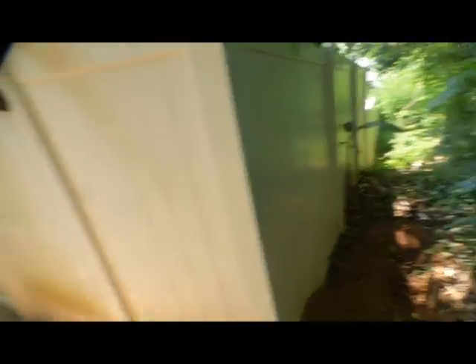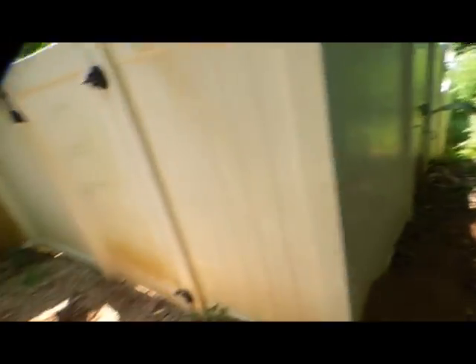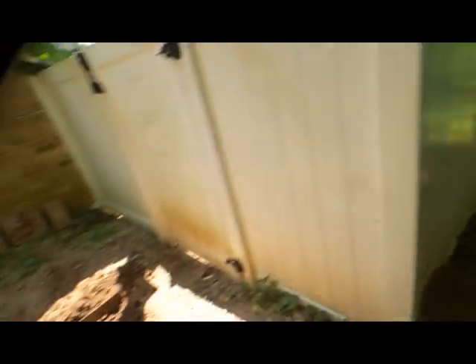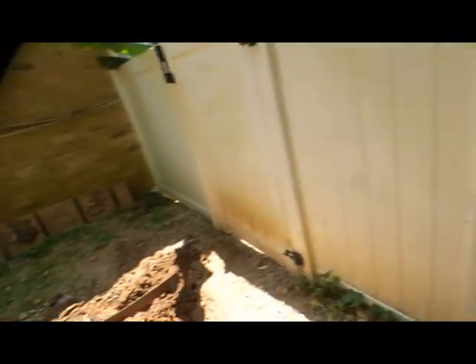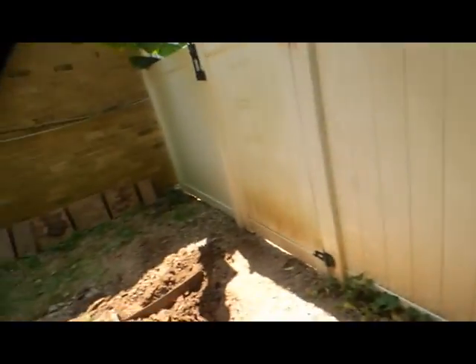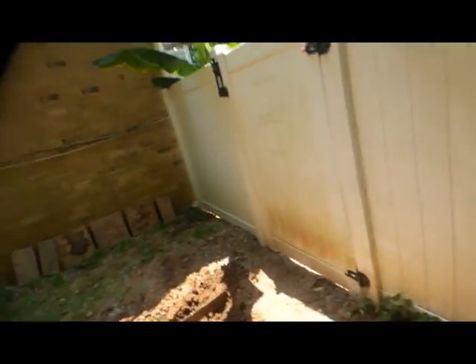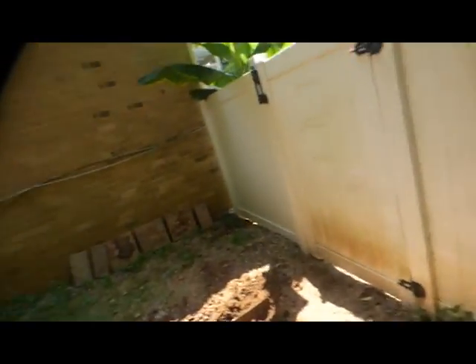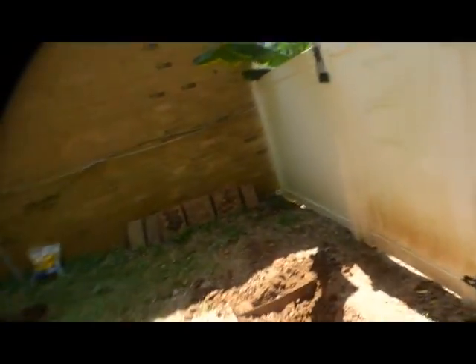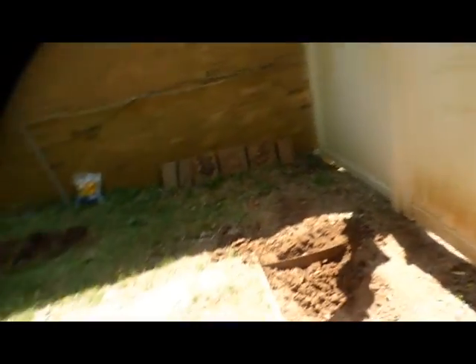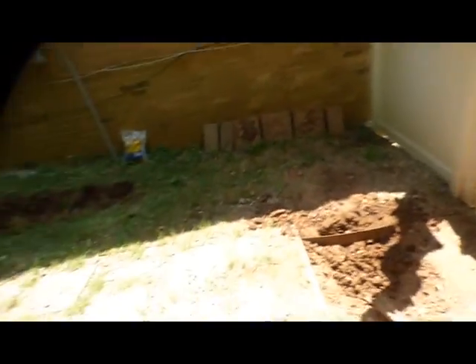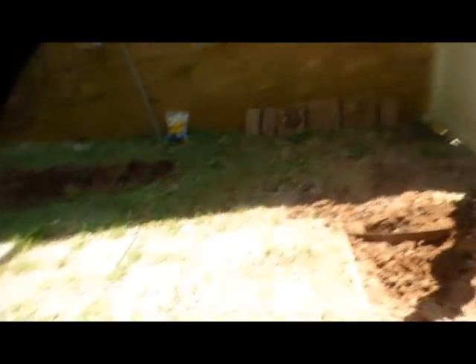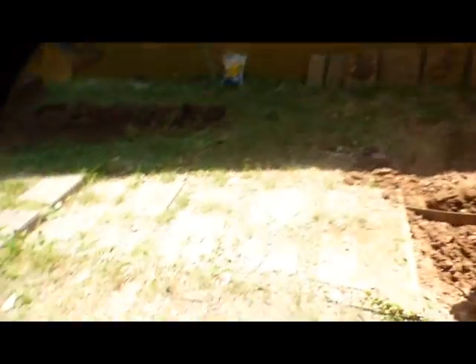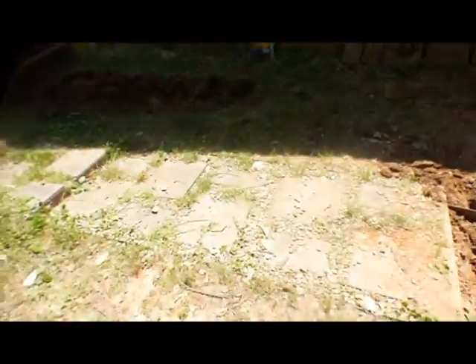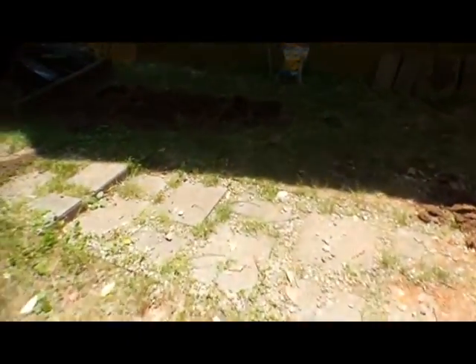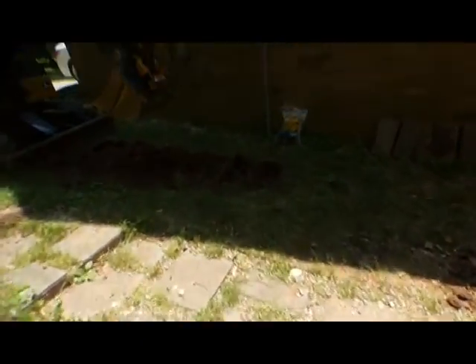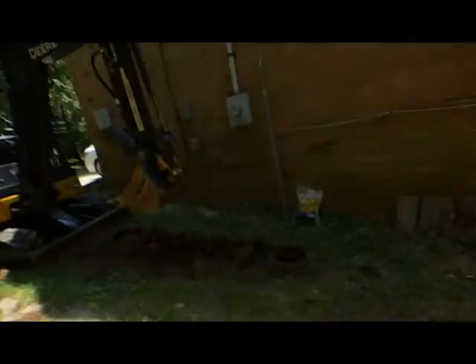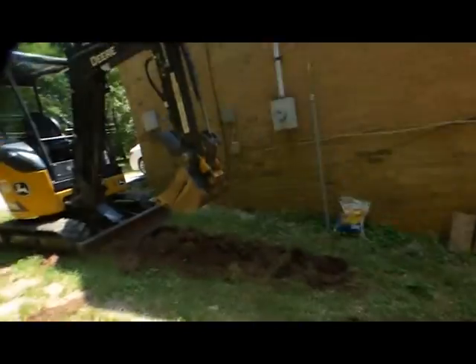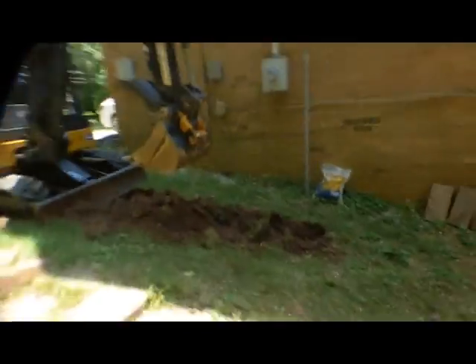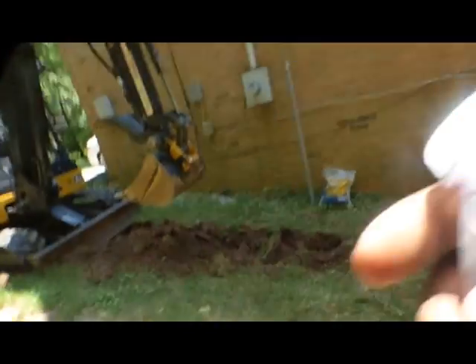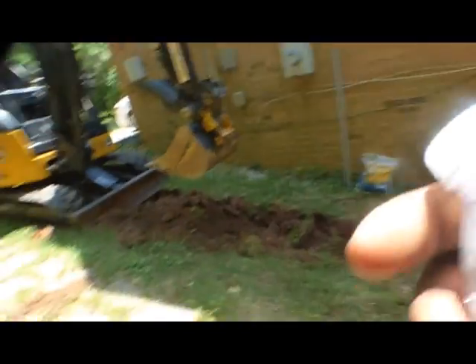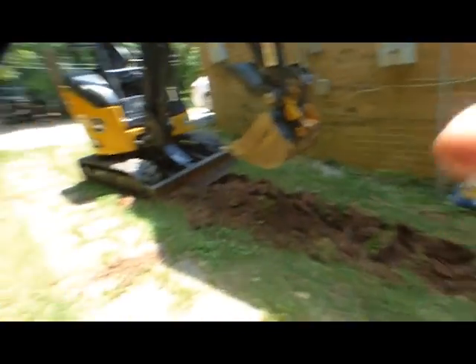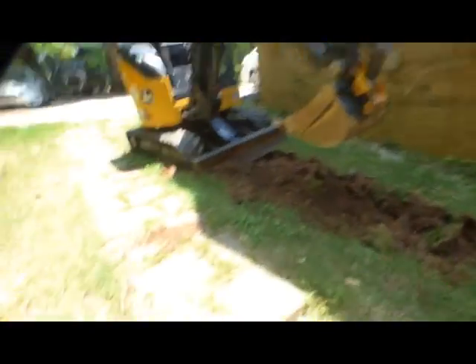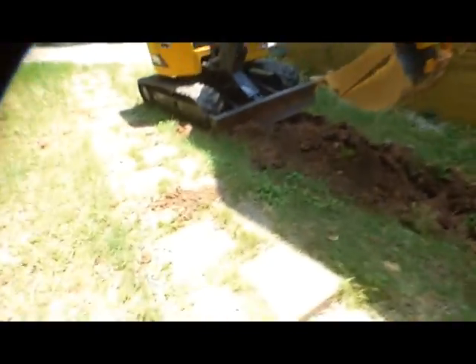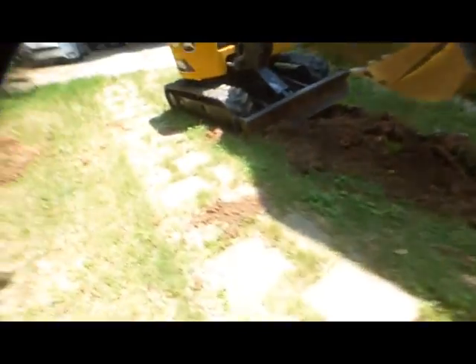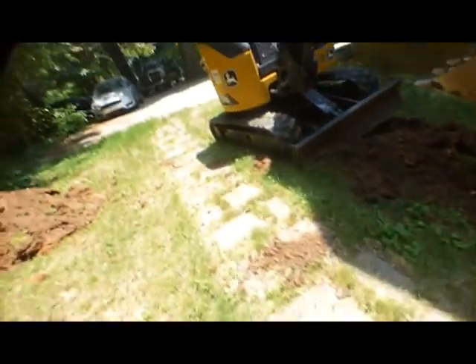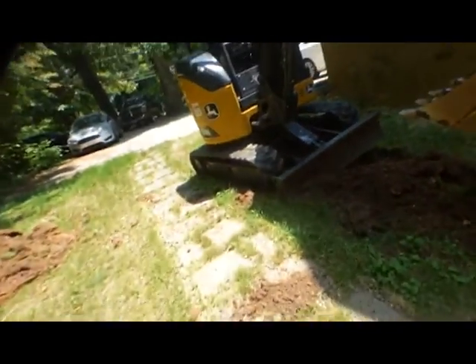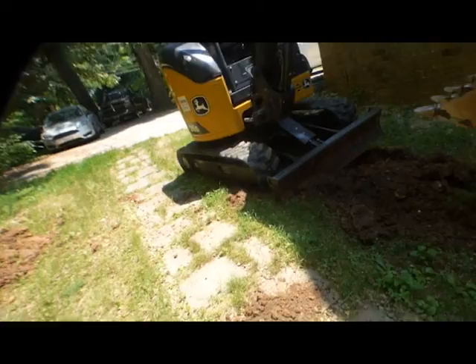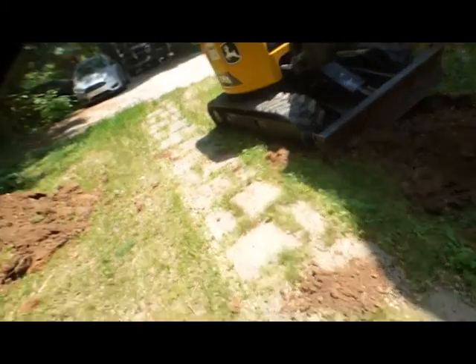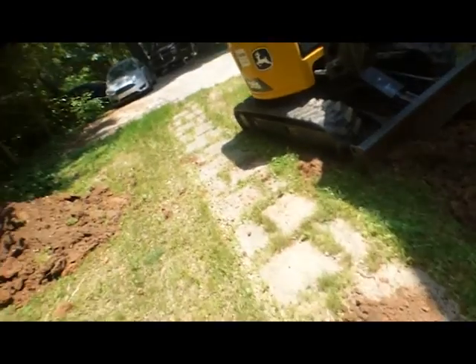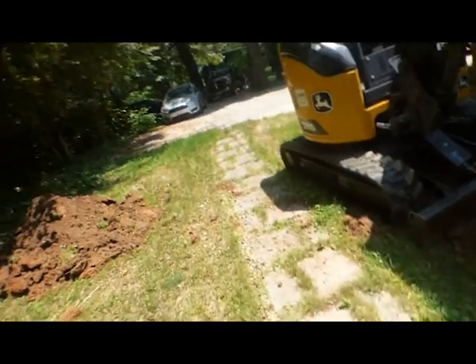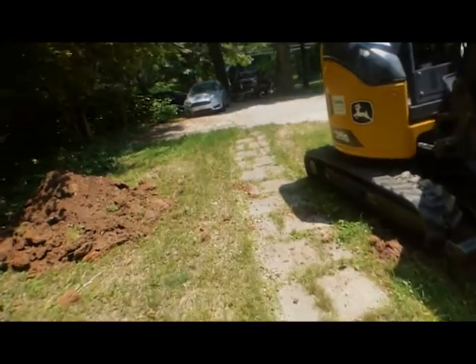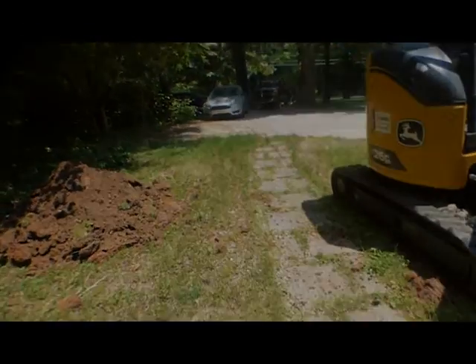And tie into the other drainage right there. I'm gonna set you guys down, you guys can enjoy the show. Thanks for watching.